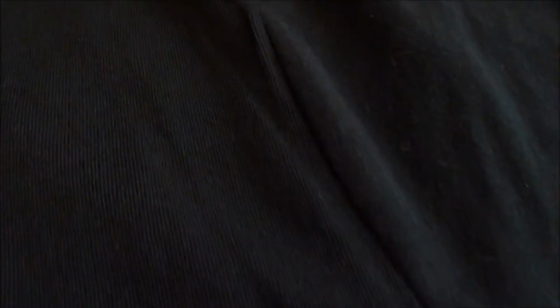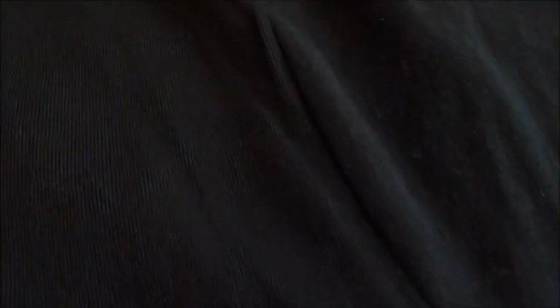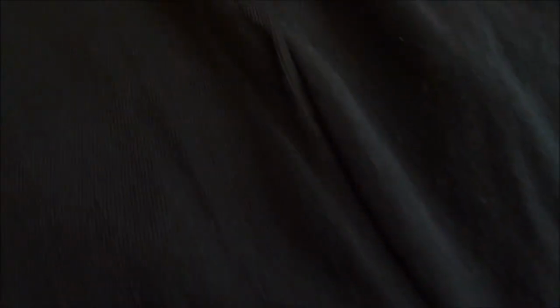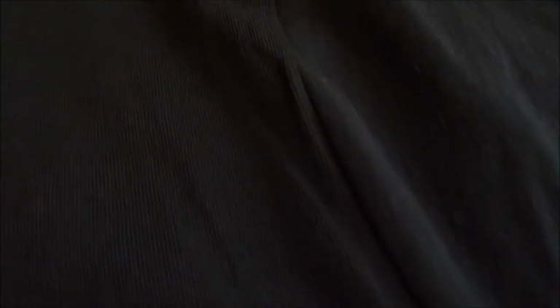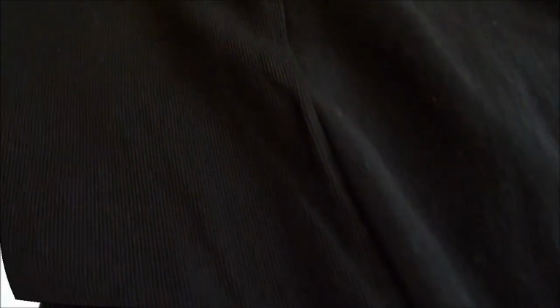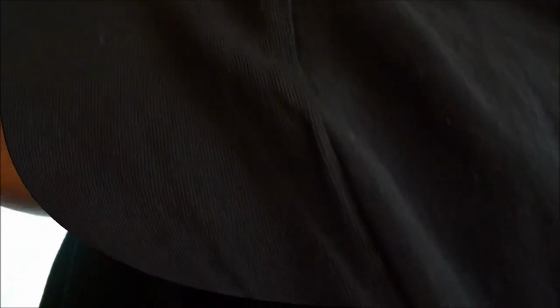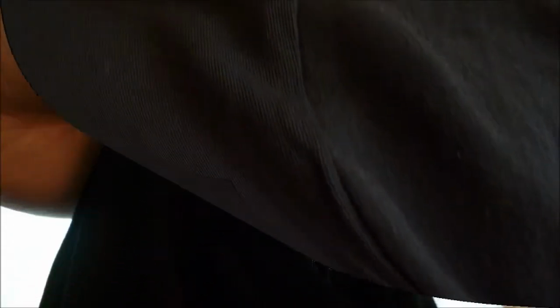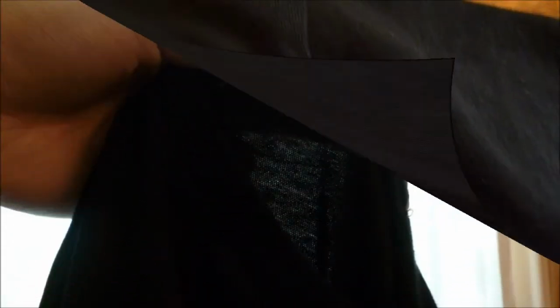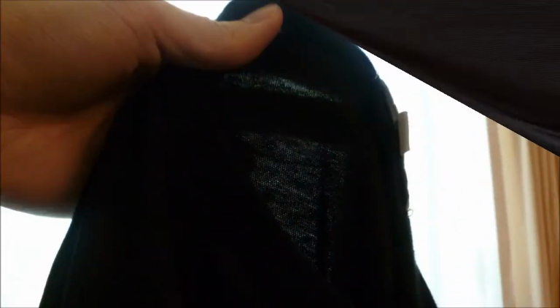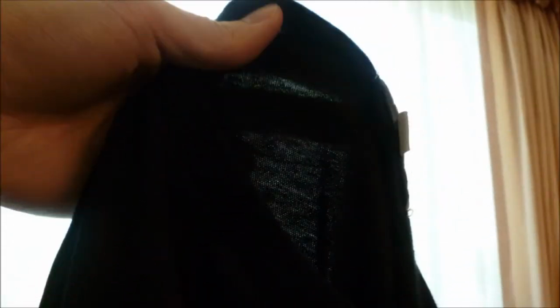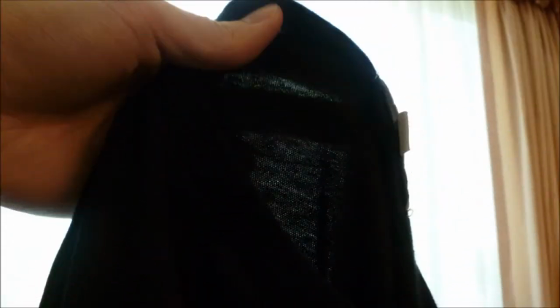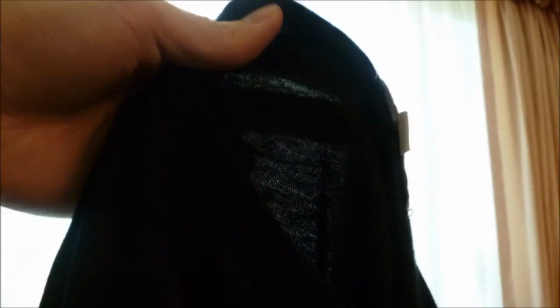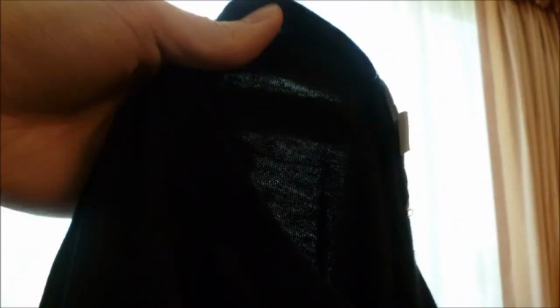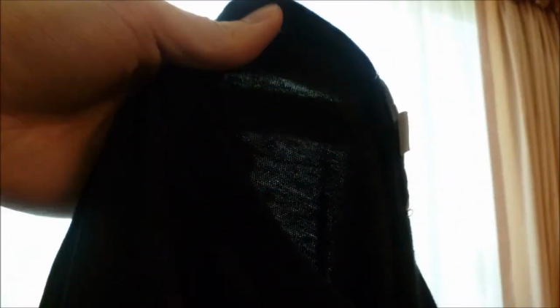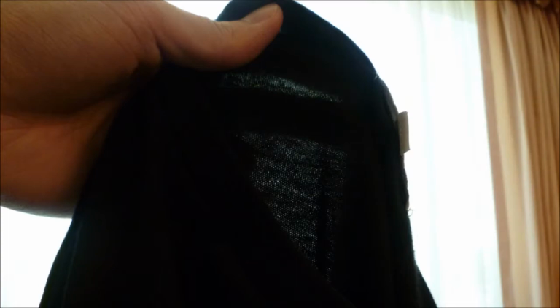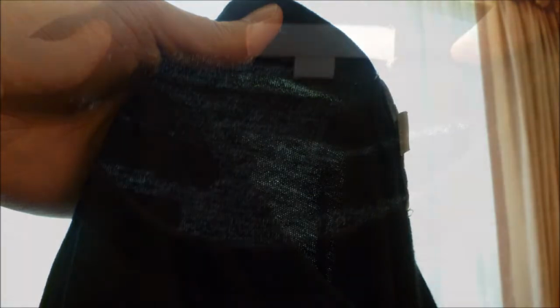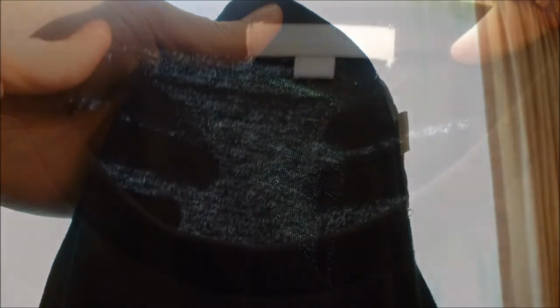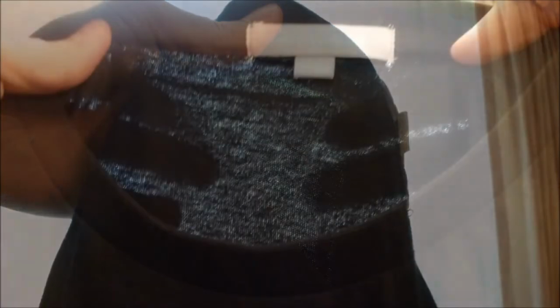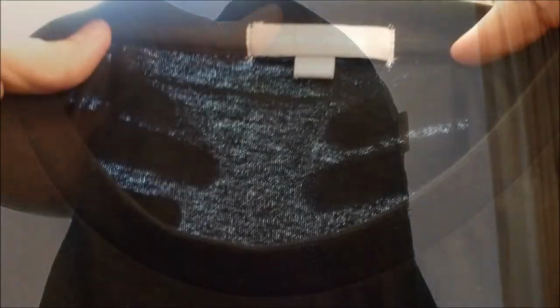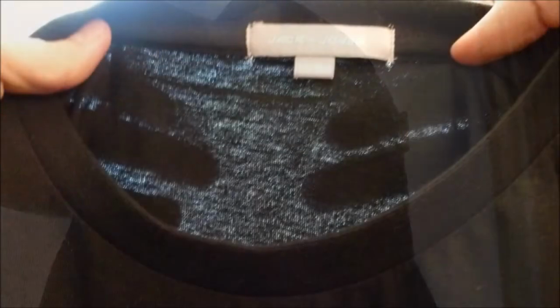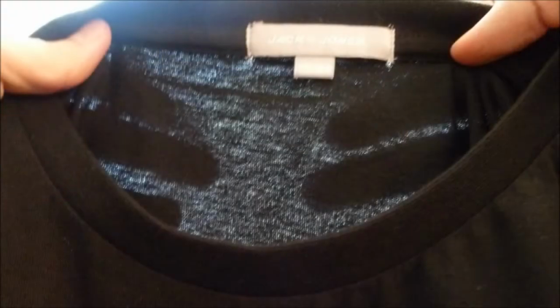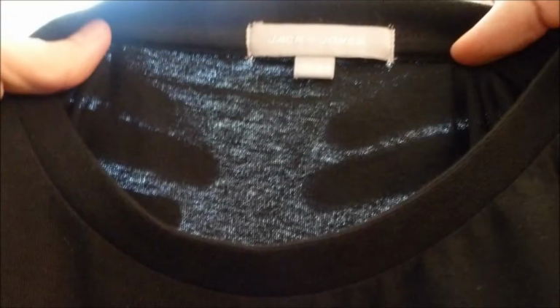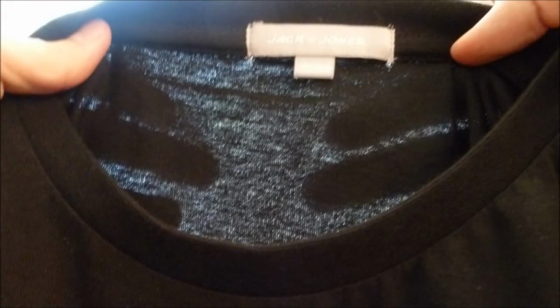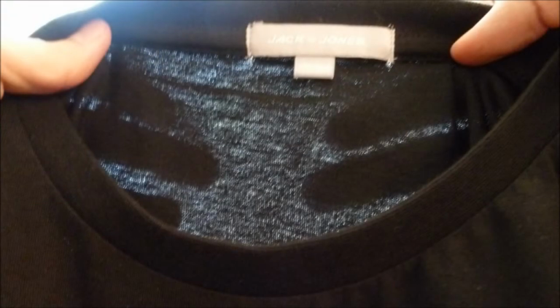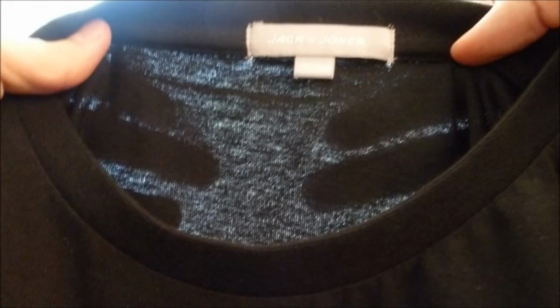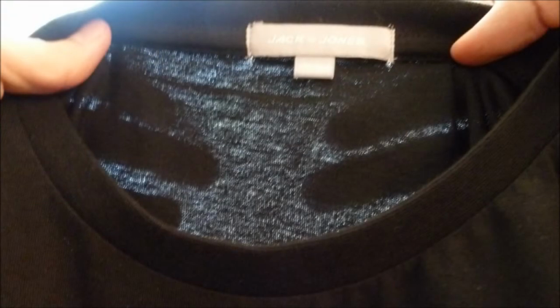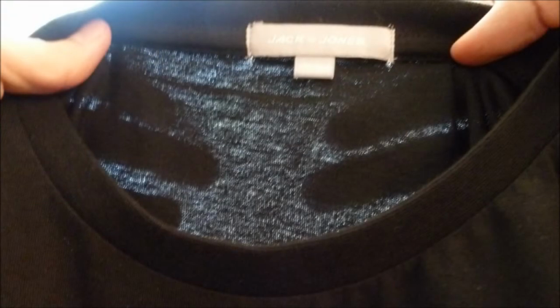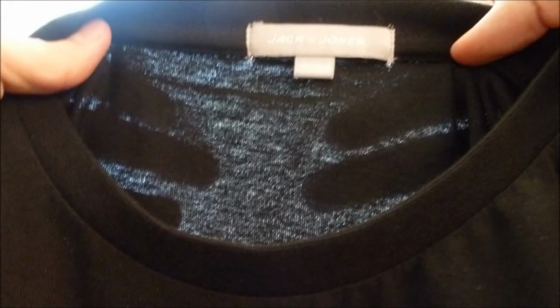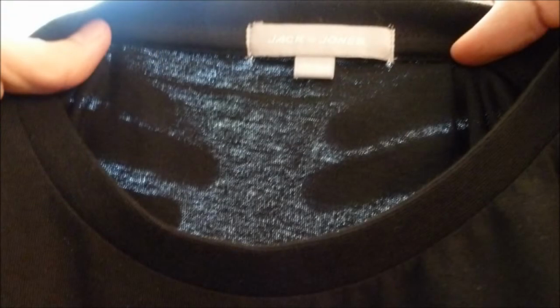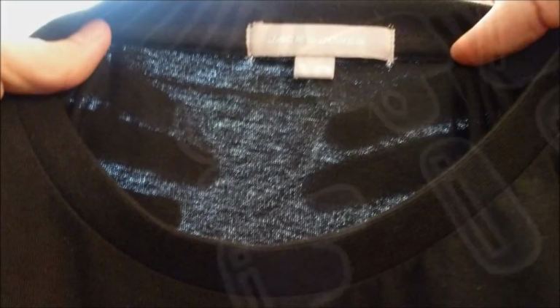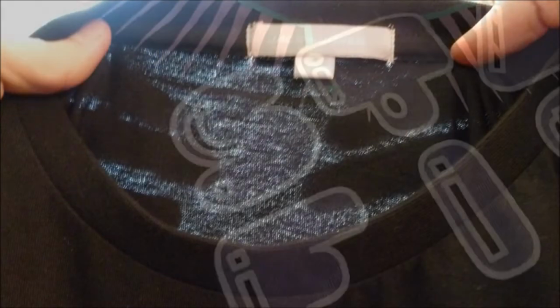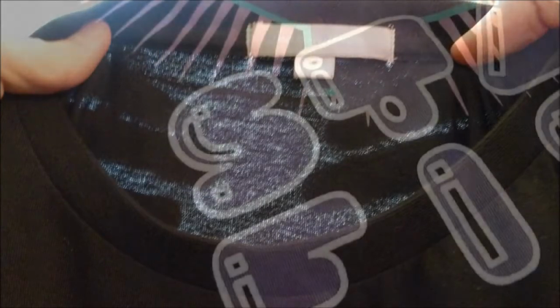The thickness of the shirt is somewhat thin. However, you can't see through the shirt unless you hold it up towards the light.